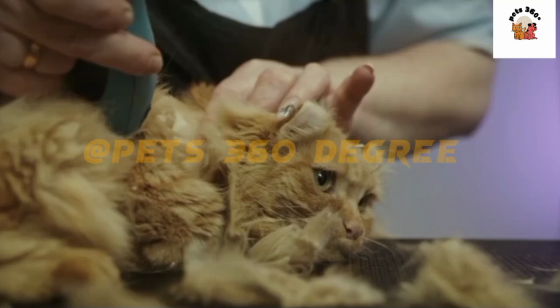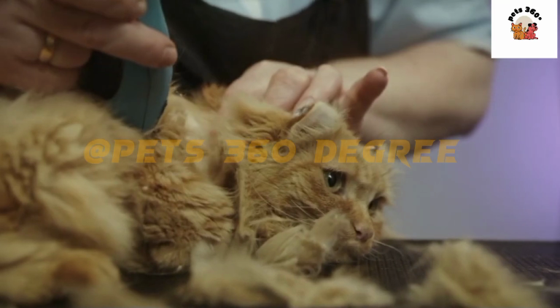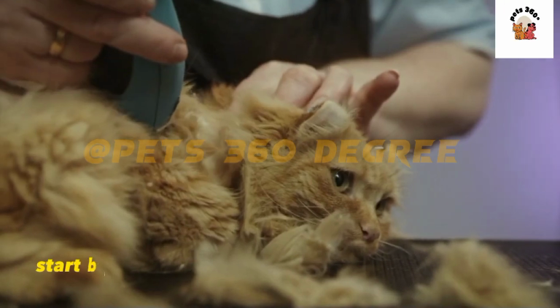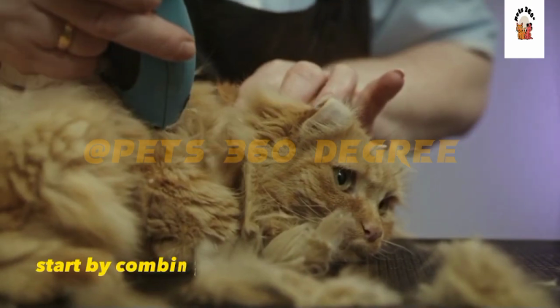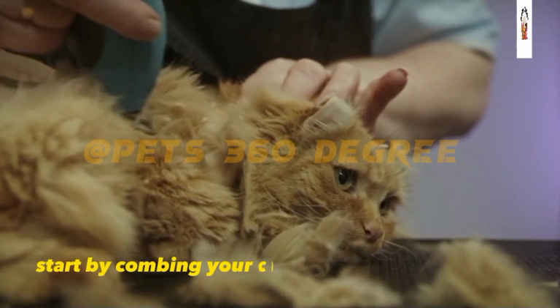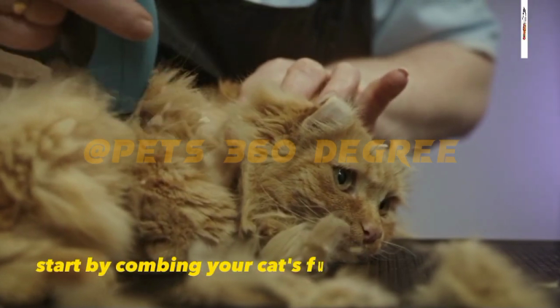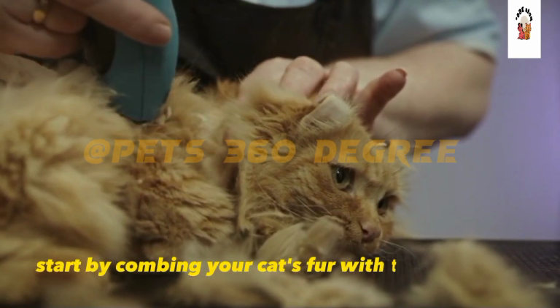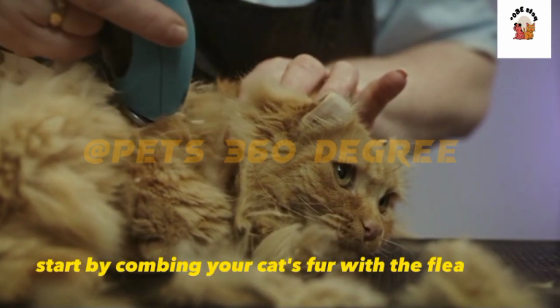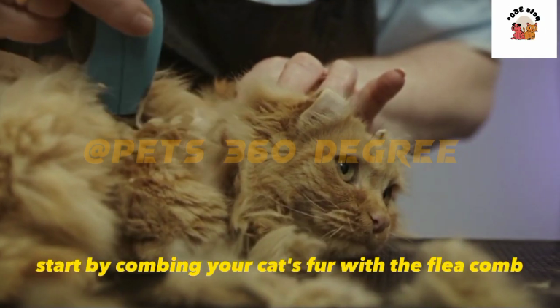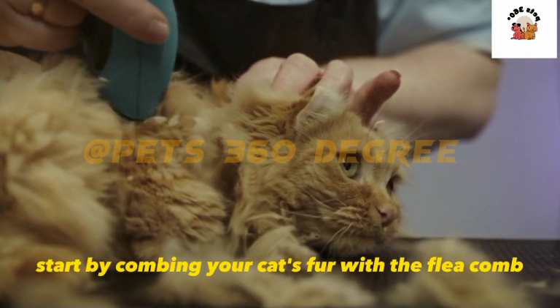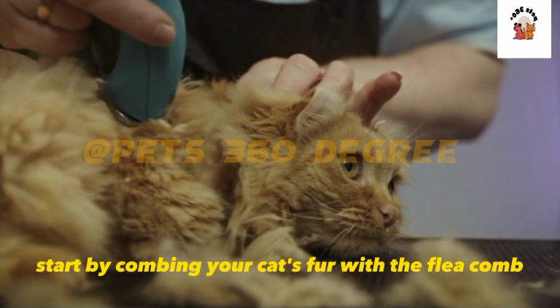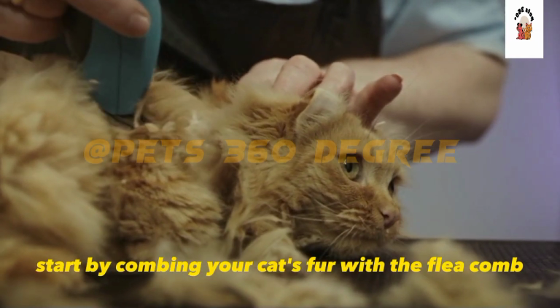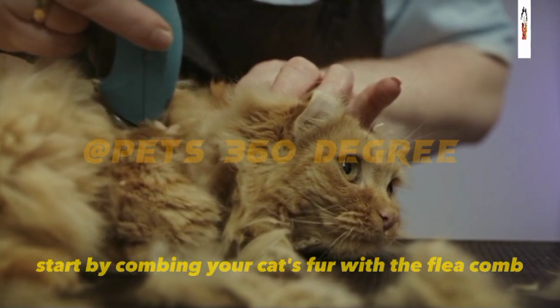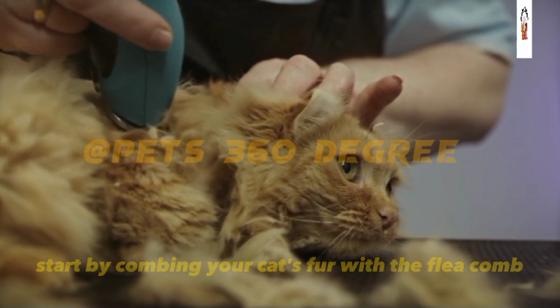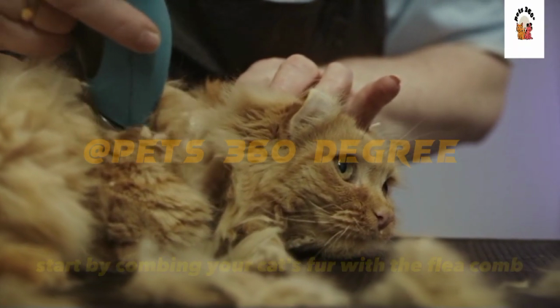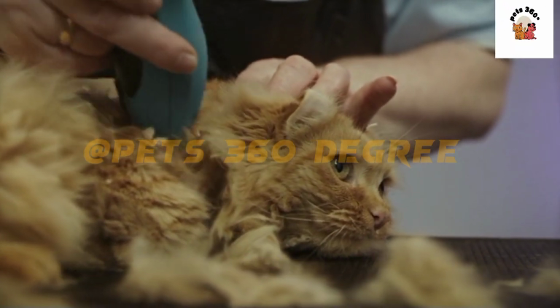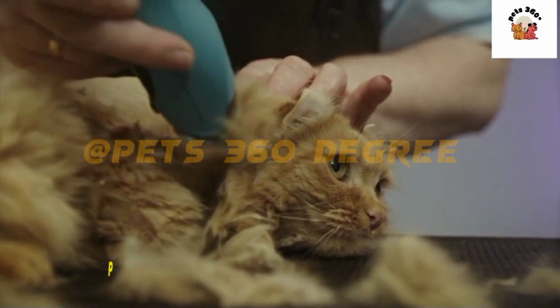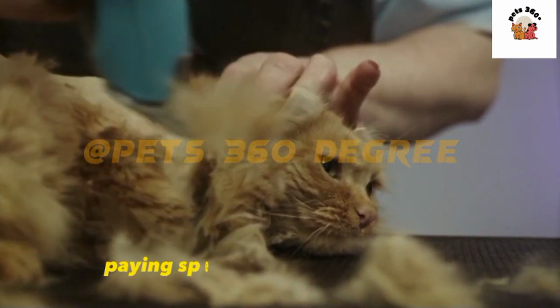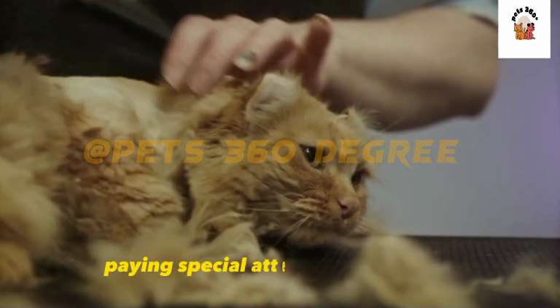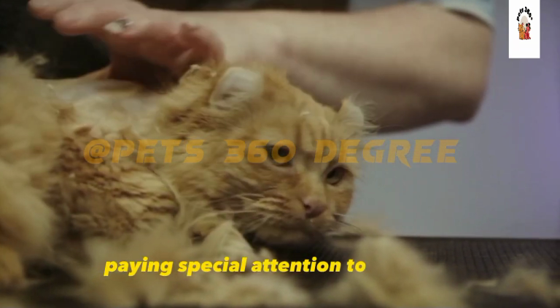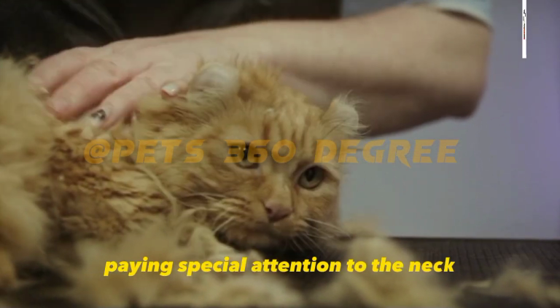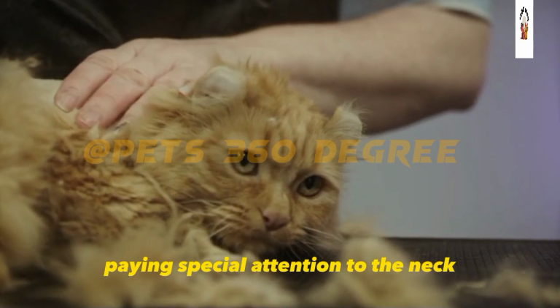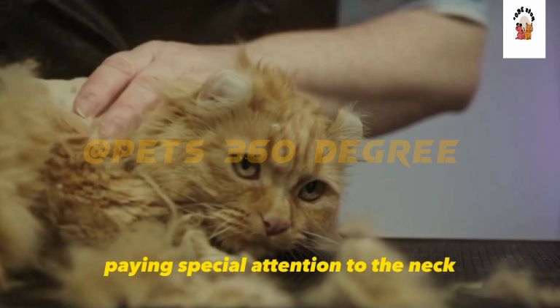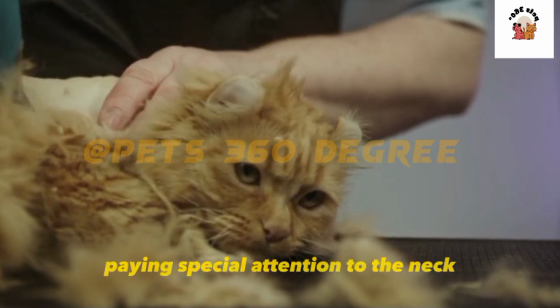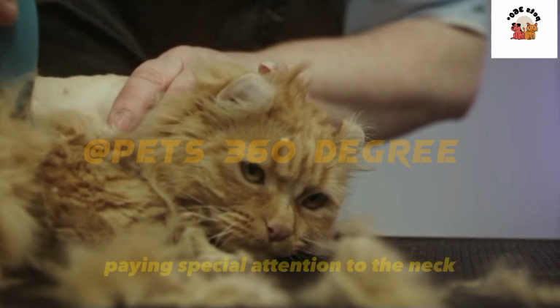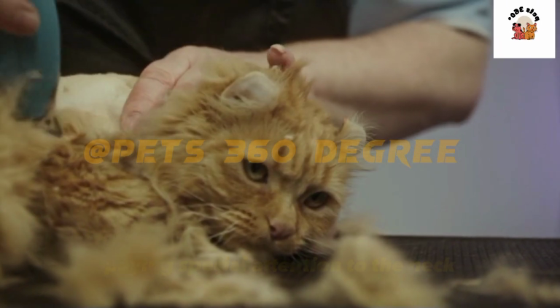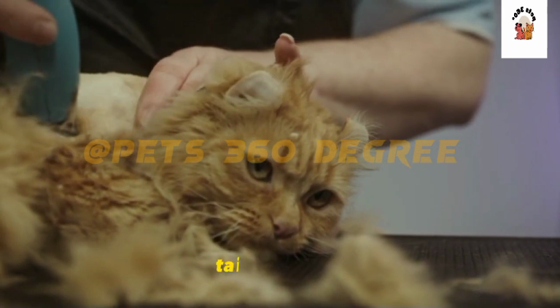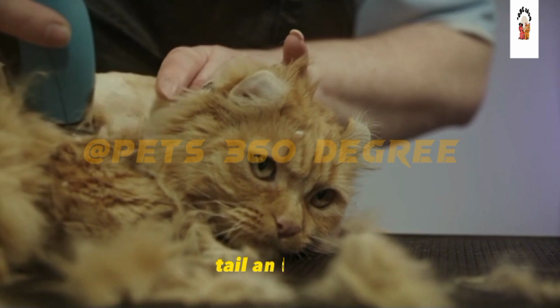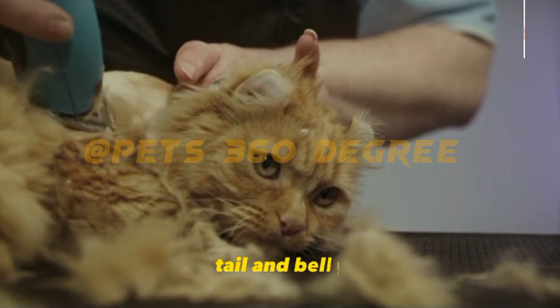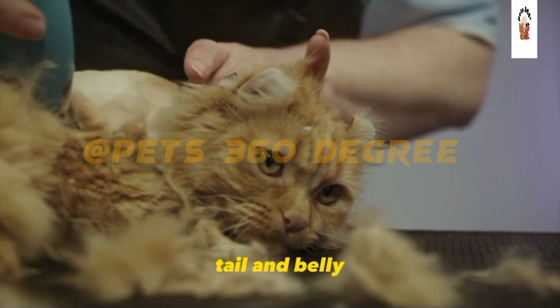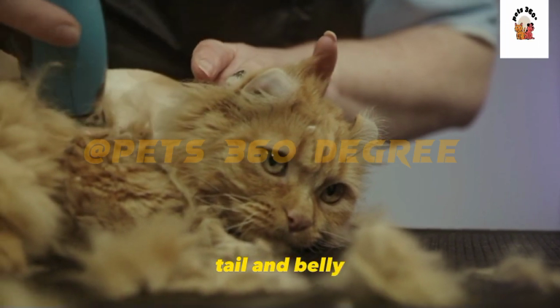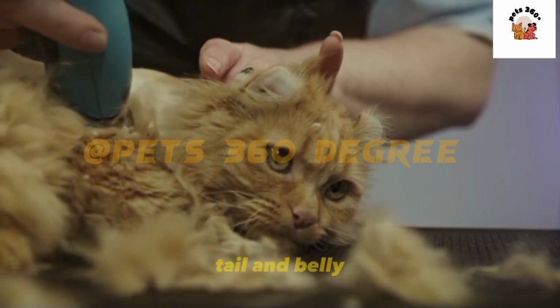Start by combing your cat's fur with the flea comb, paying special attention to the neck, tail, and belly.